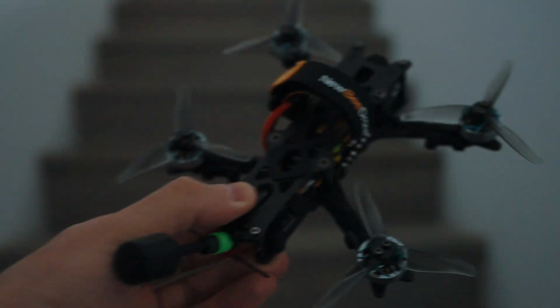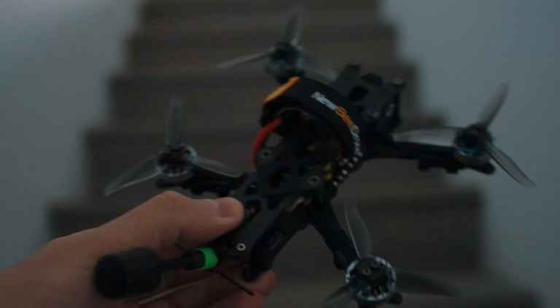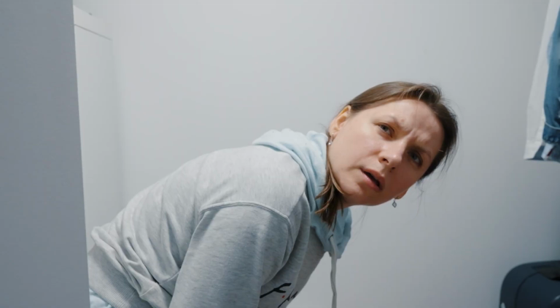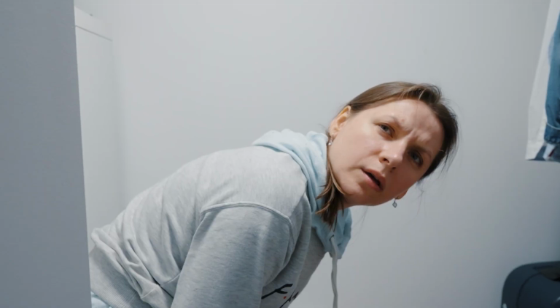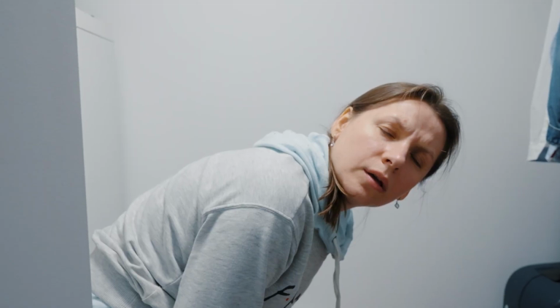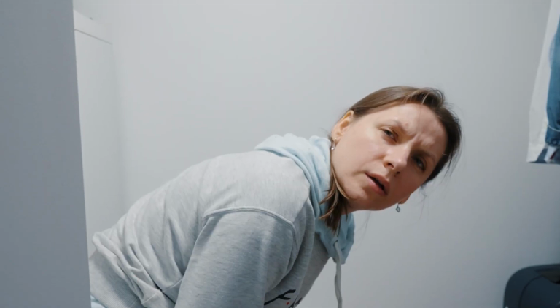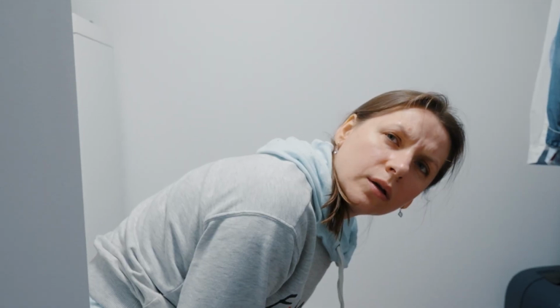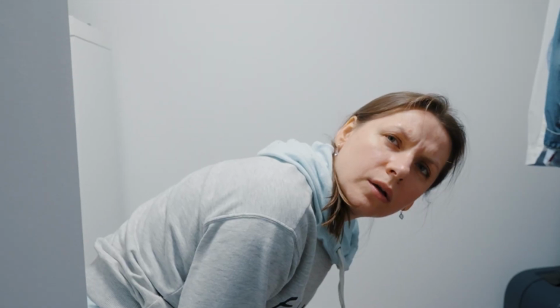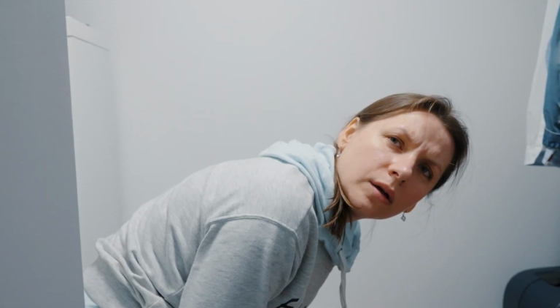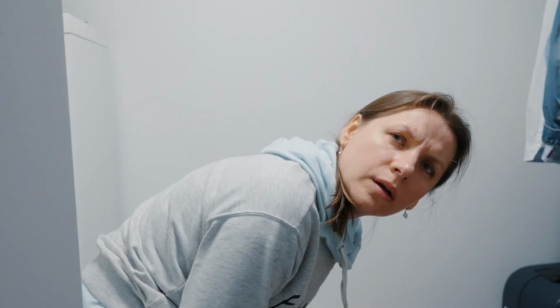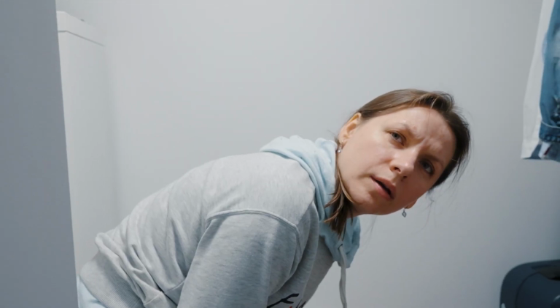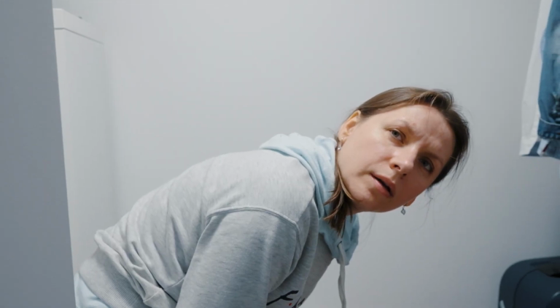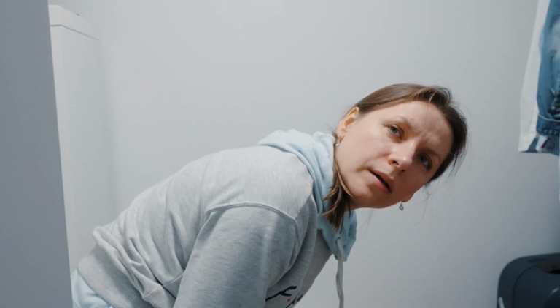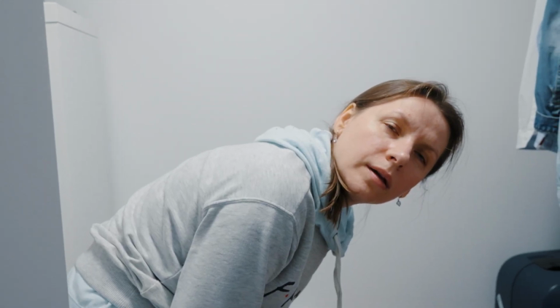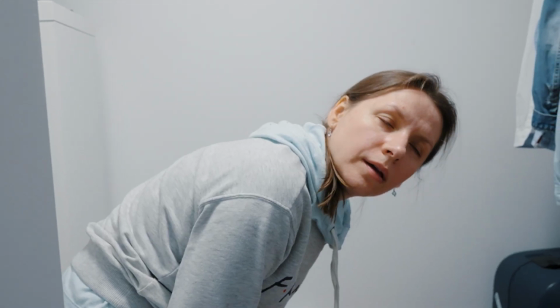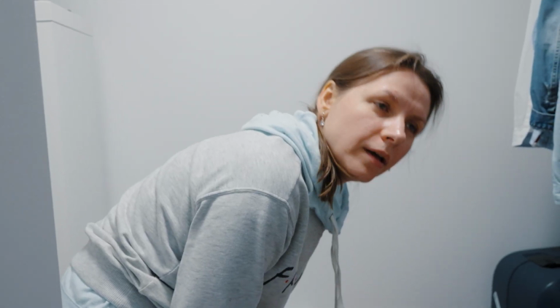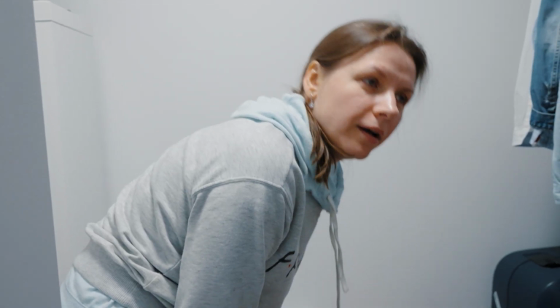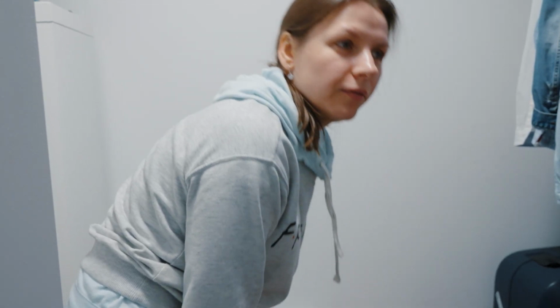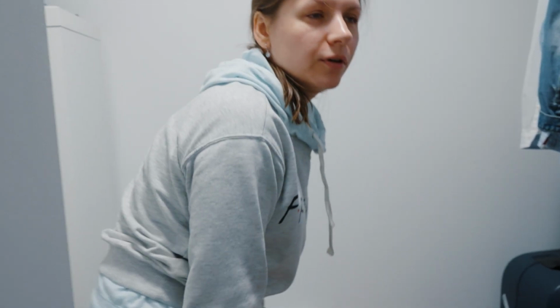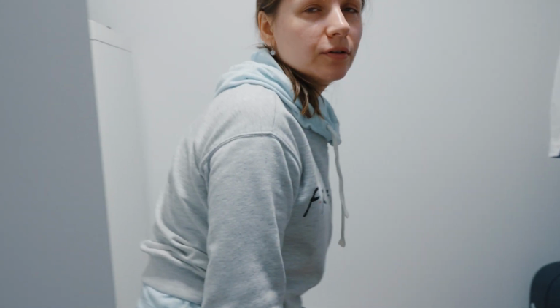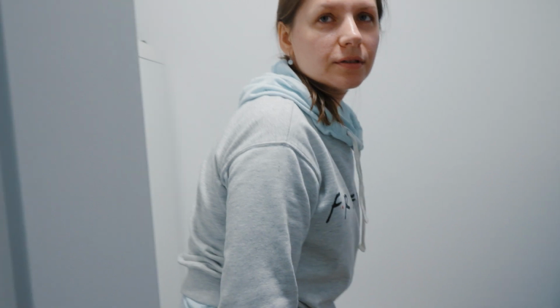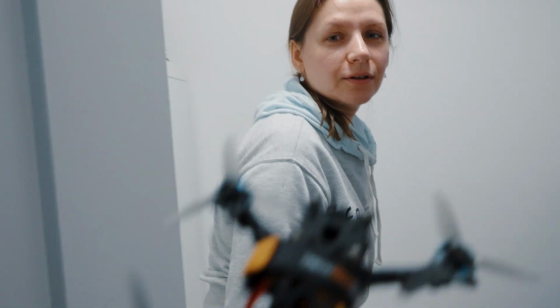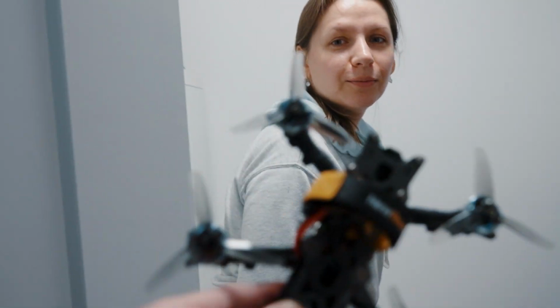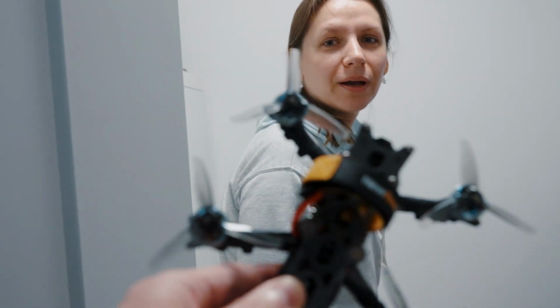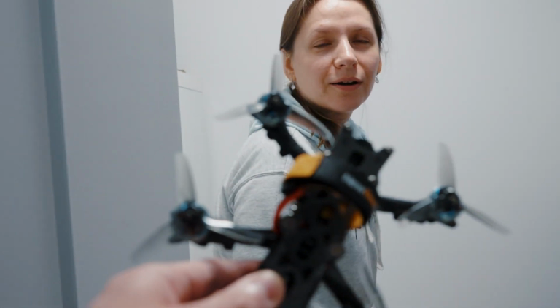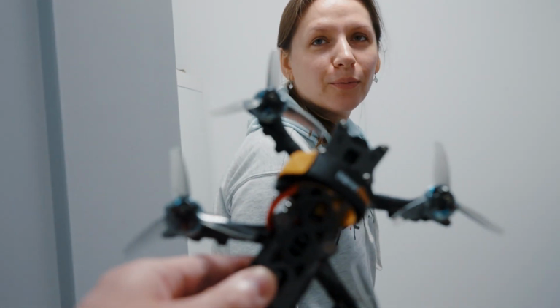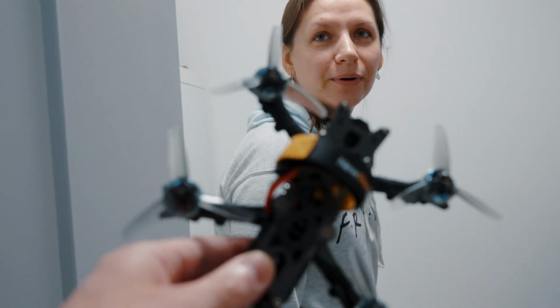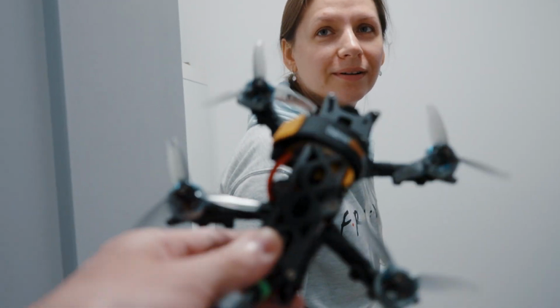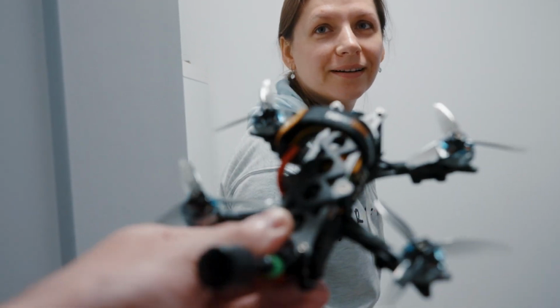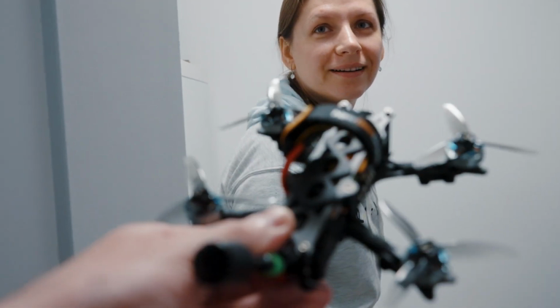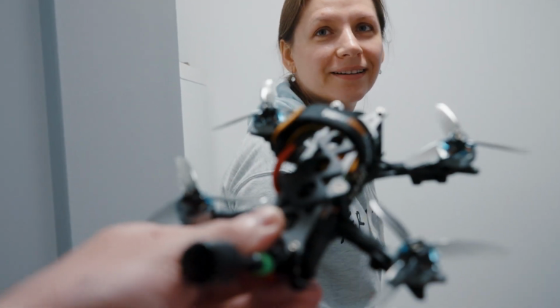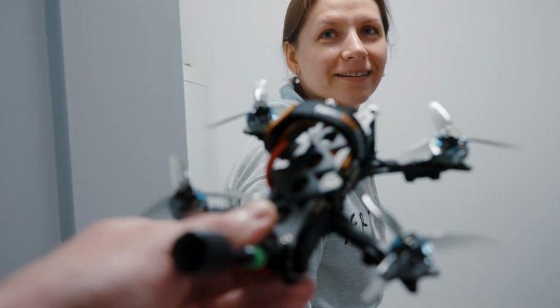What do we call this drone? We call this drone 'Microbe.'